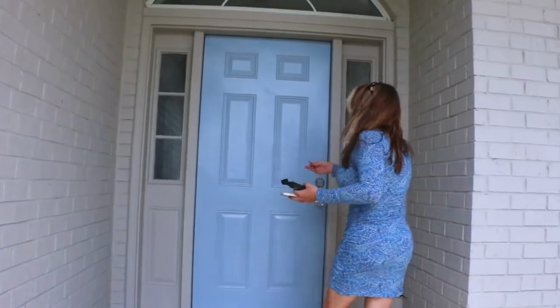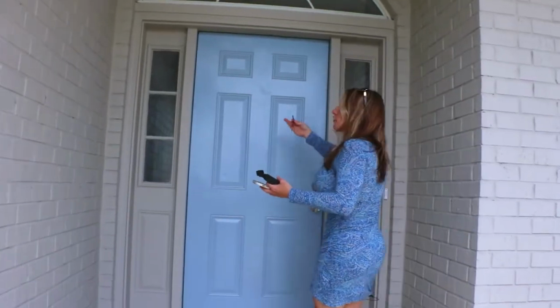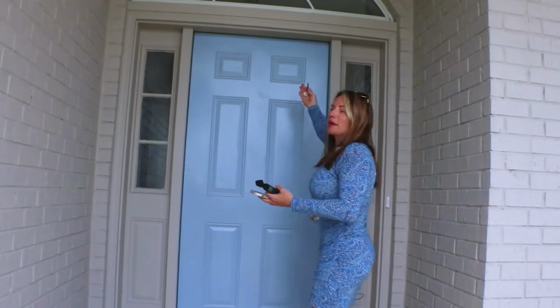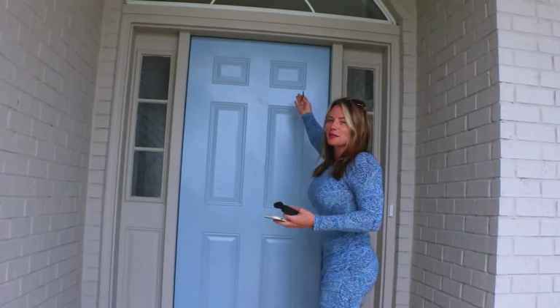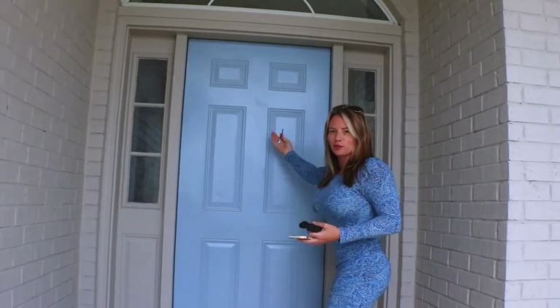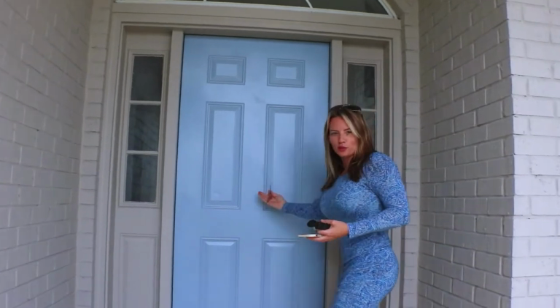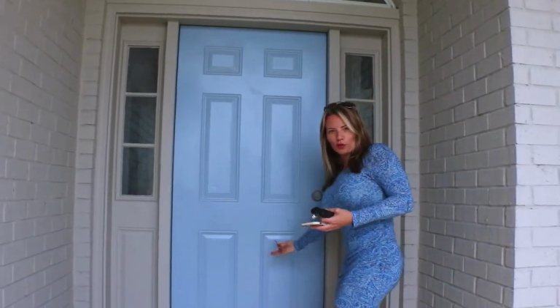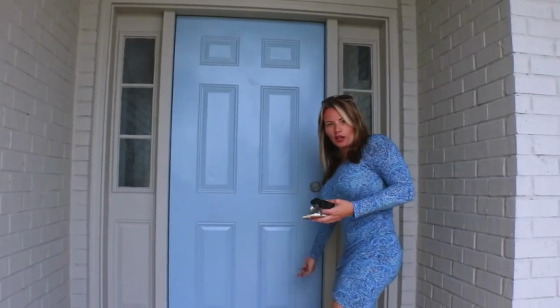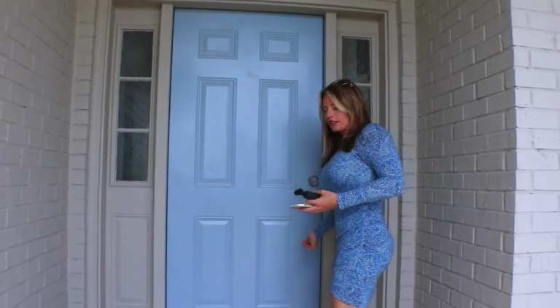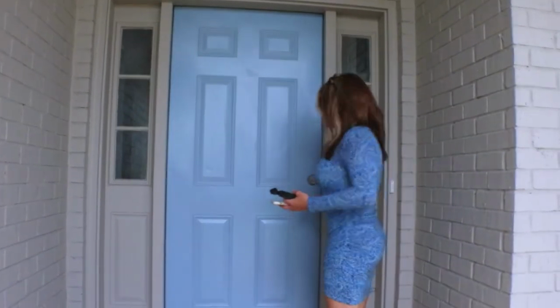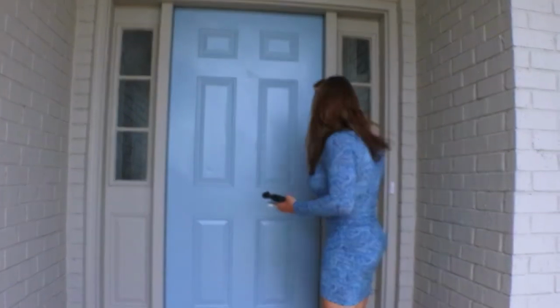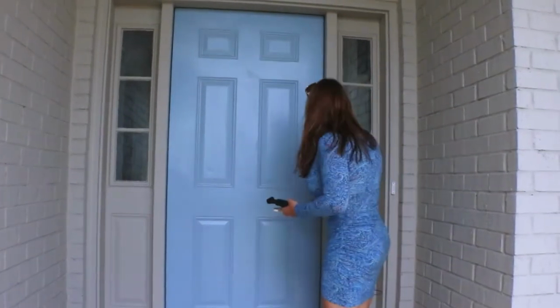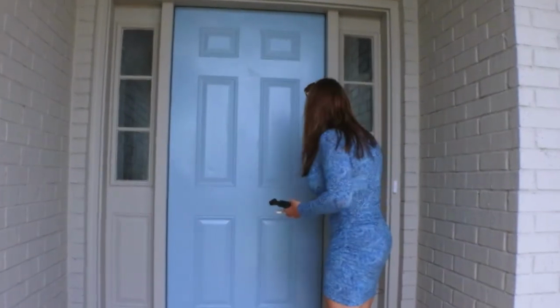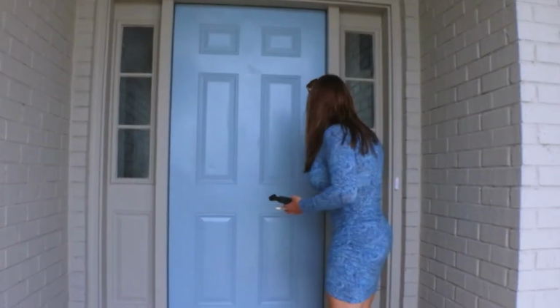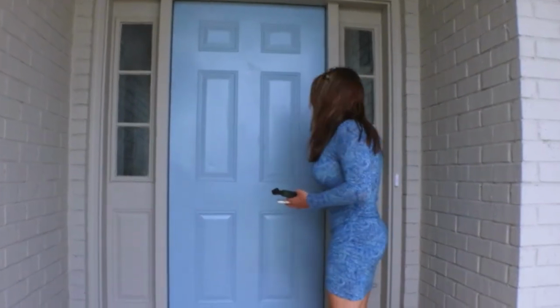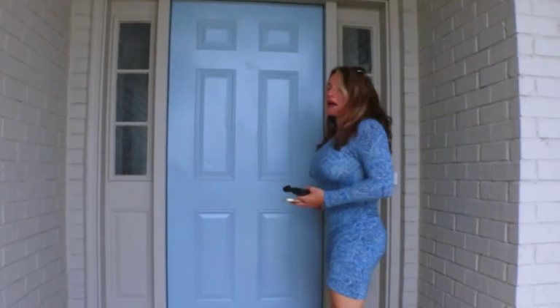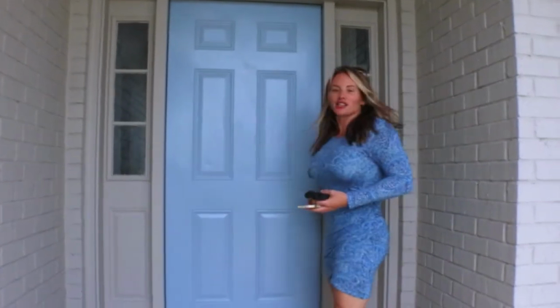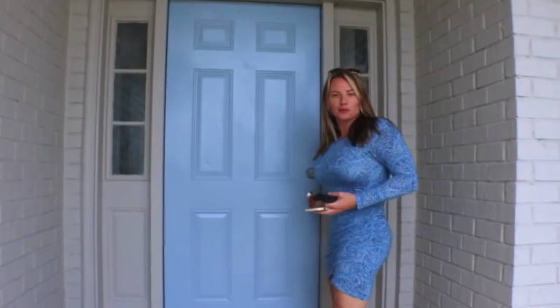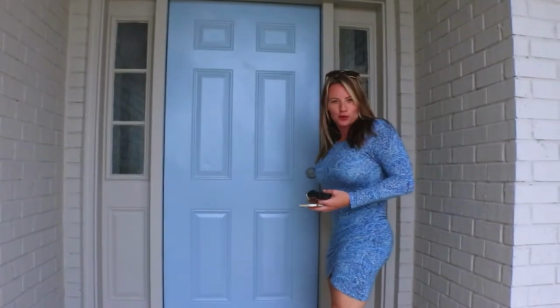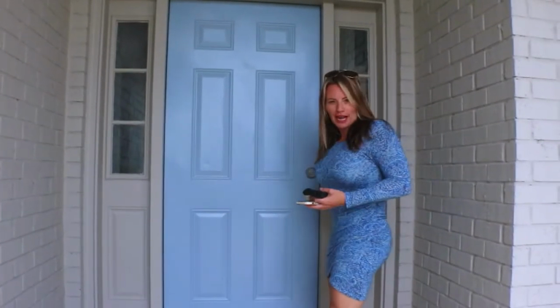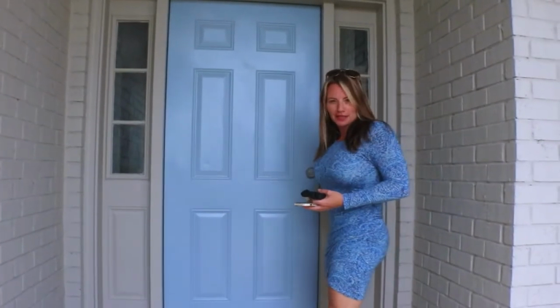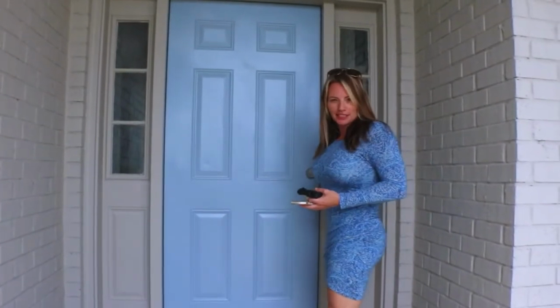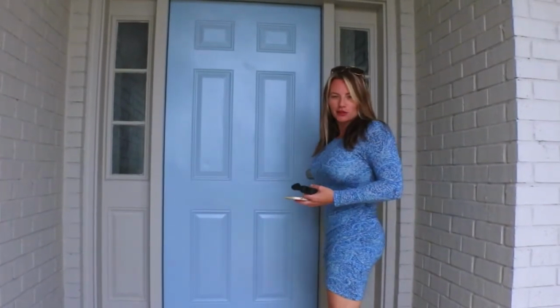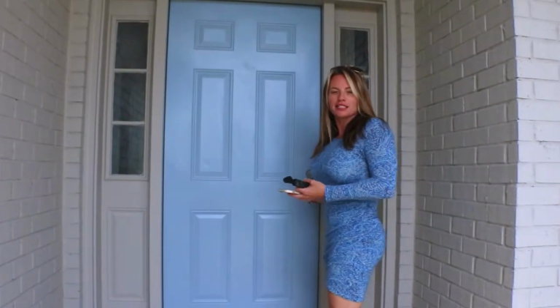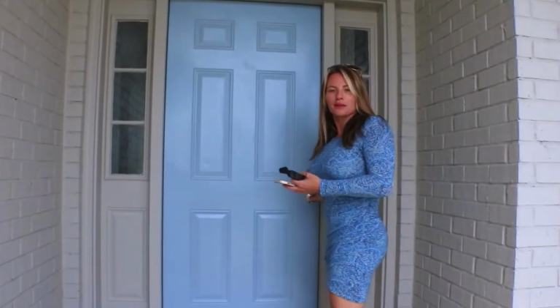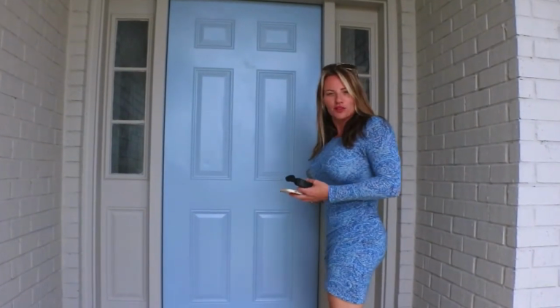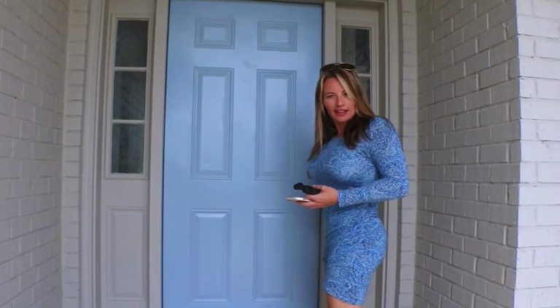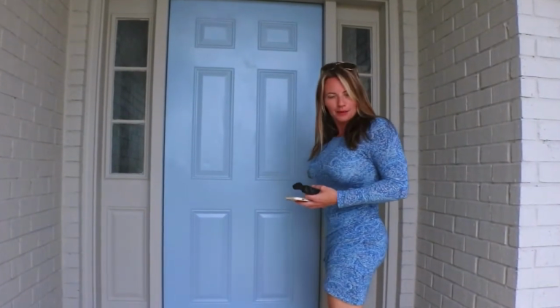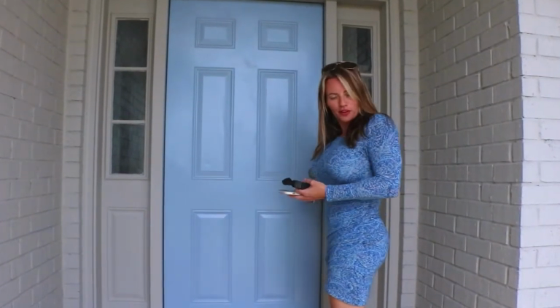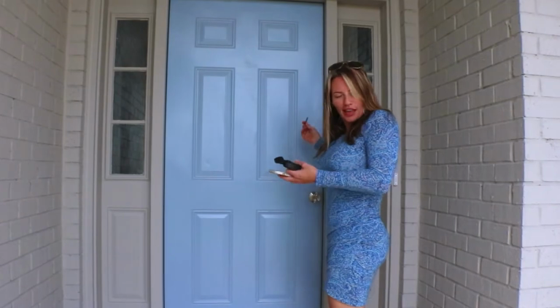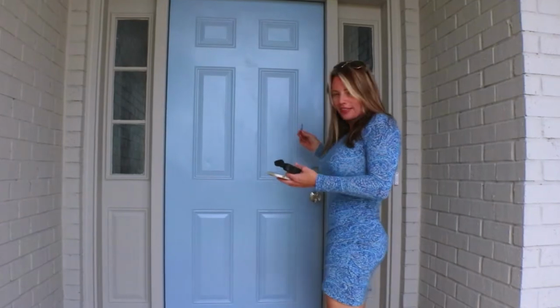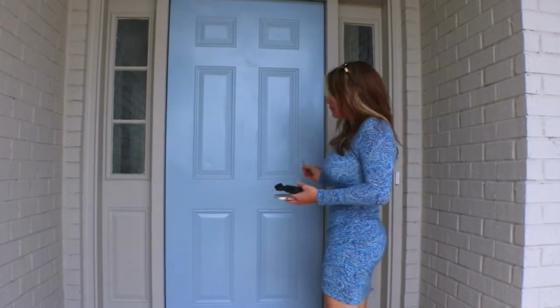Our famous blue door, which will match our blue cabinets — and you can tell me if you like them or if you hate them.